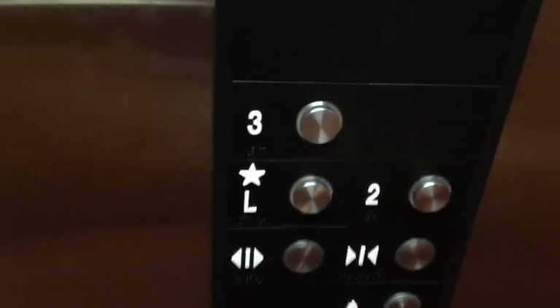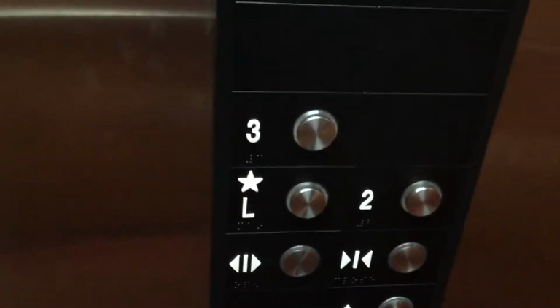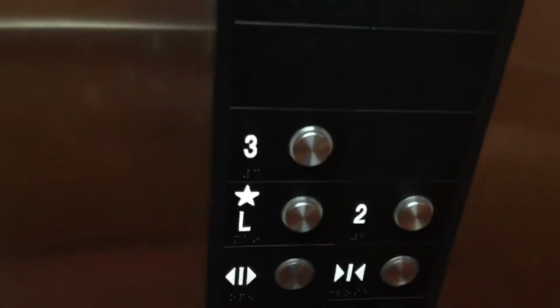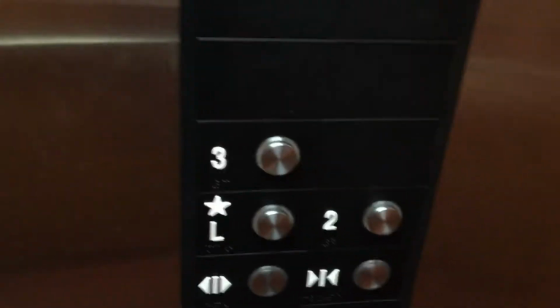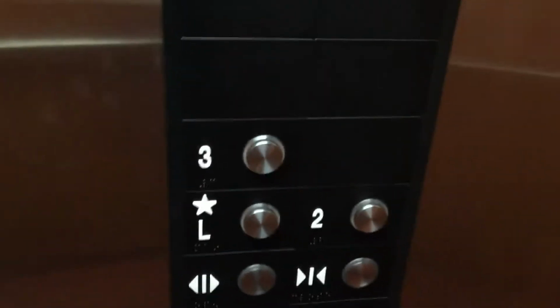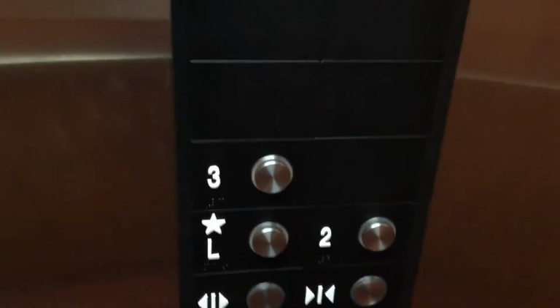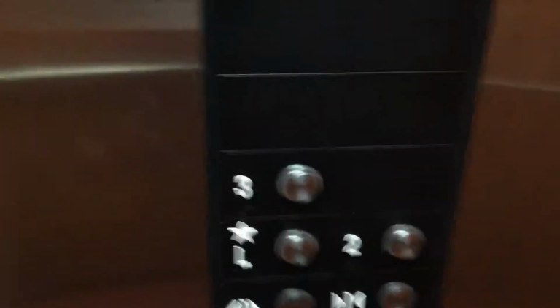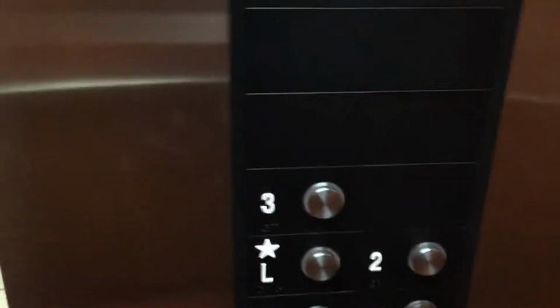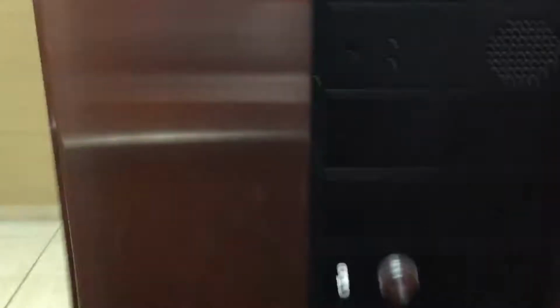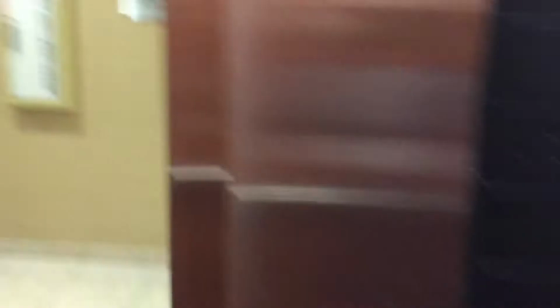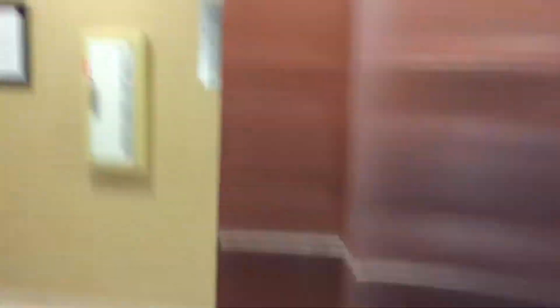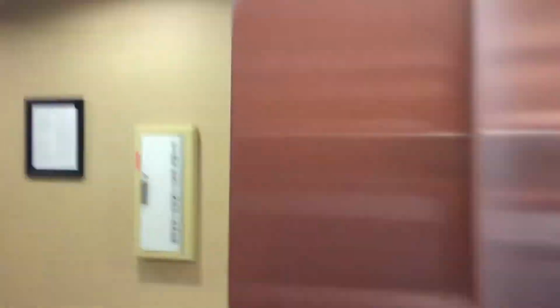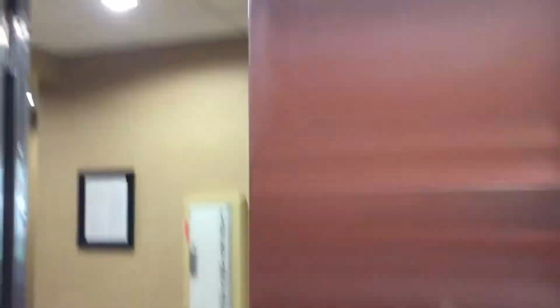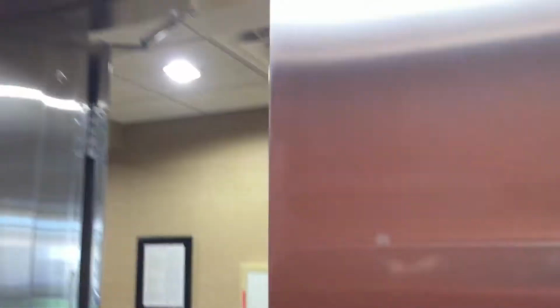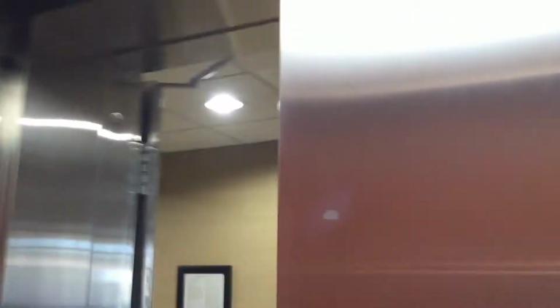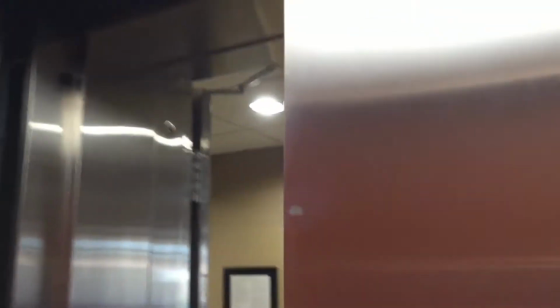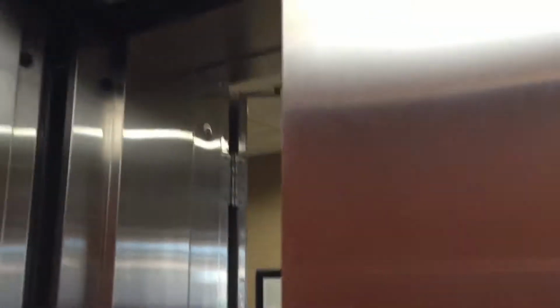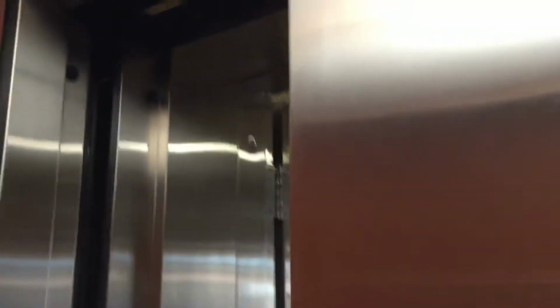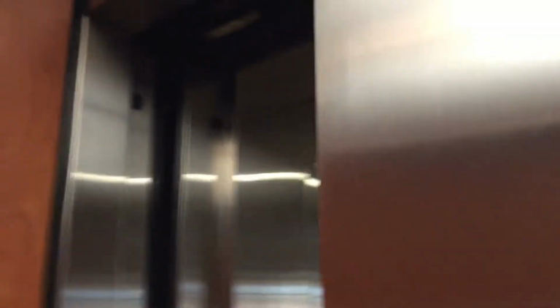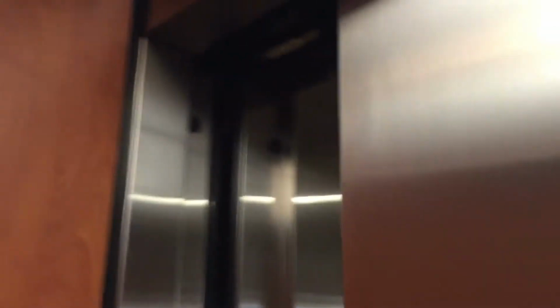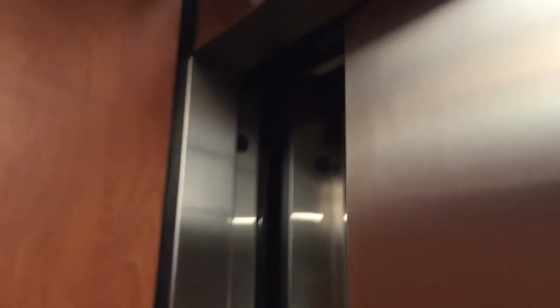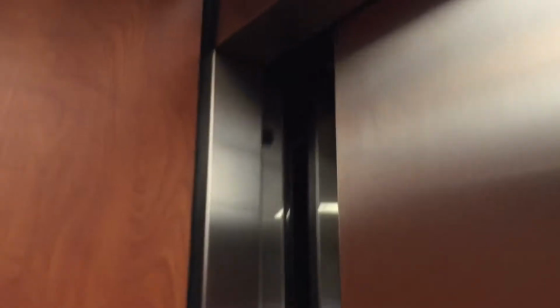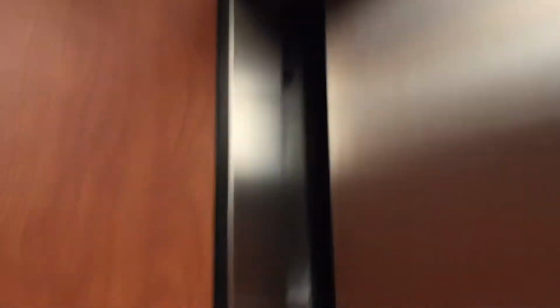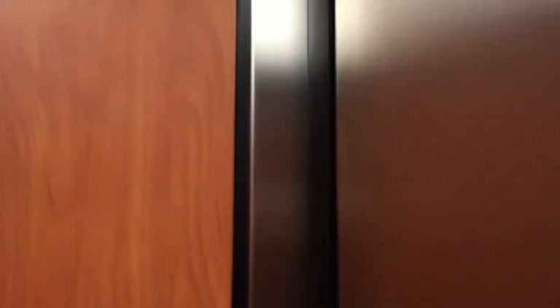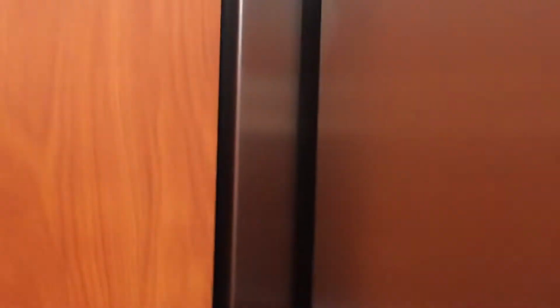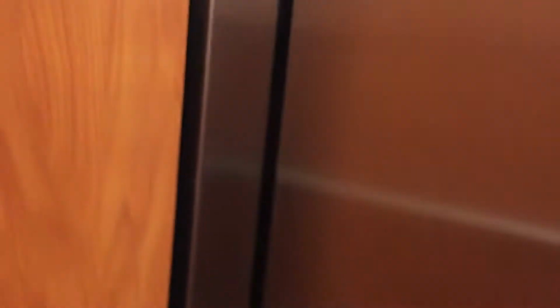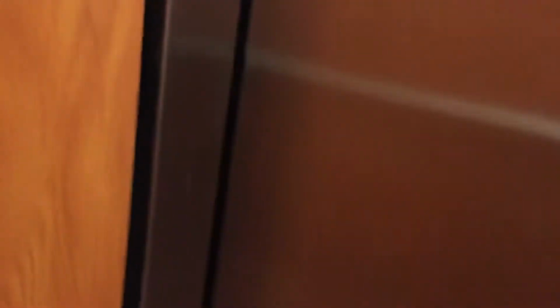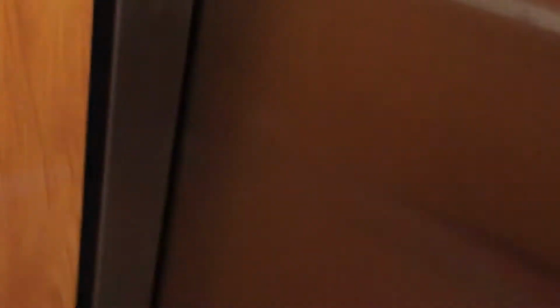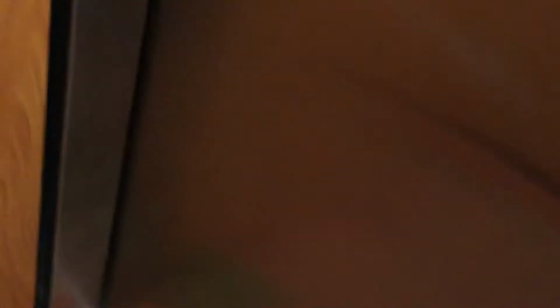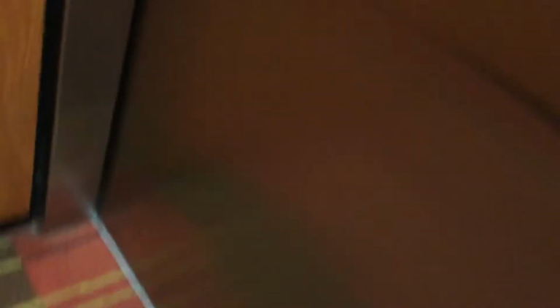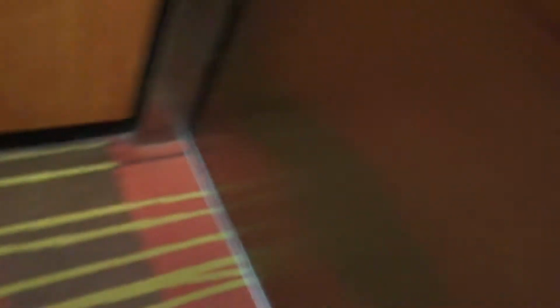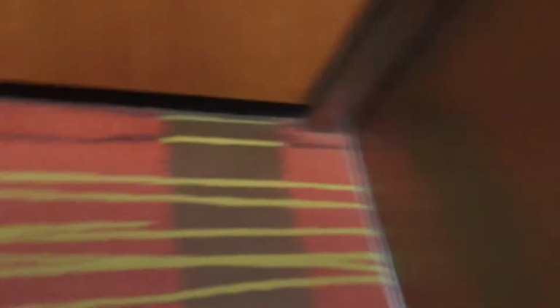Door pulse doesn't have to work. This is my very first Otis Series 6.